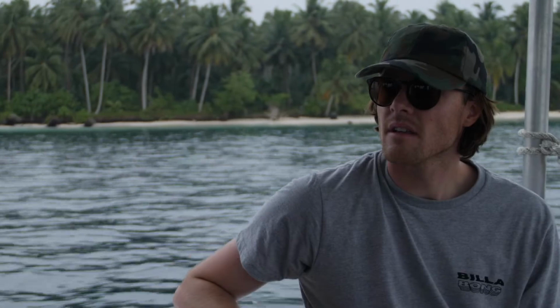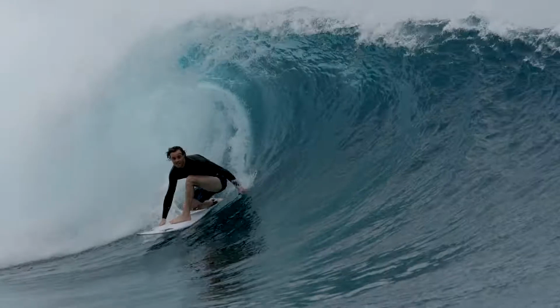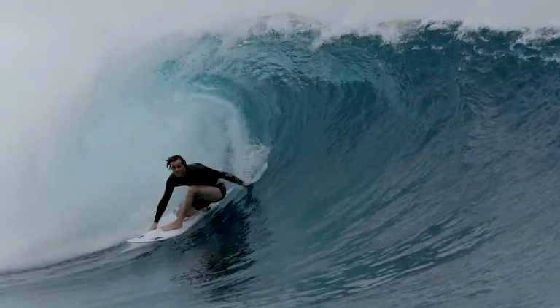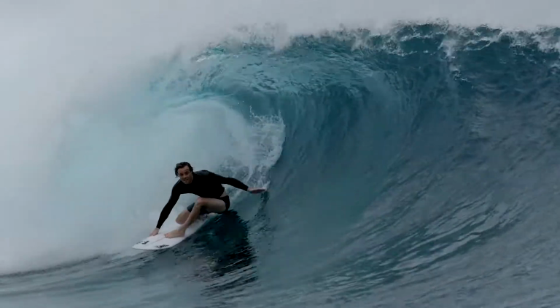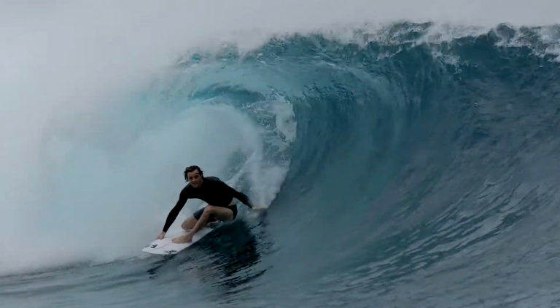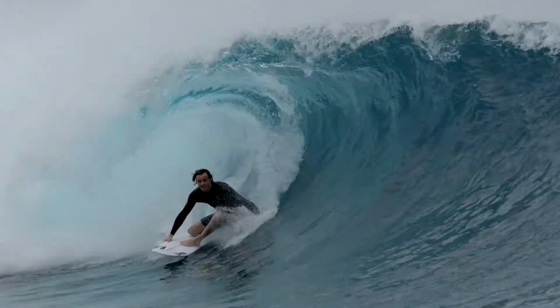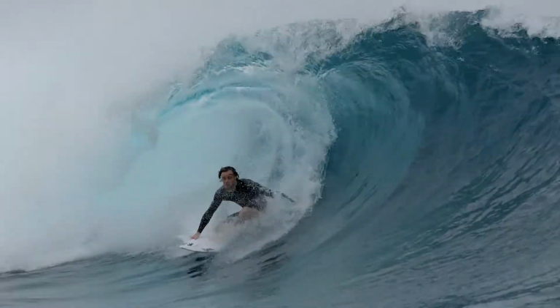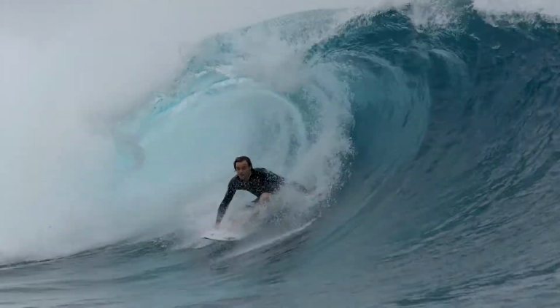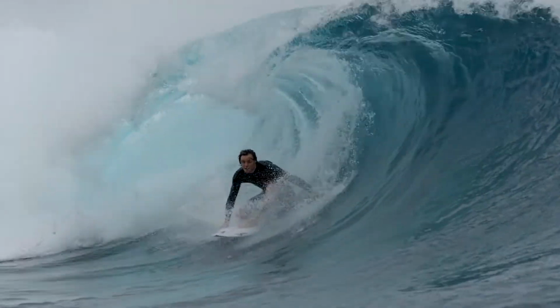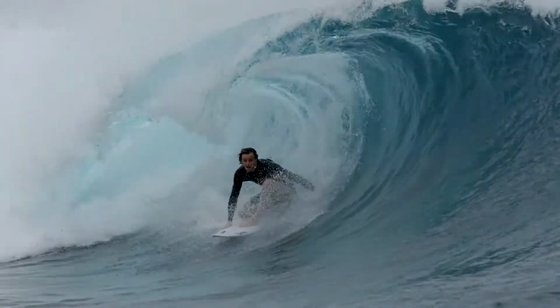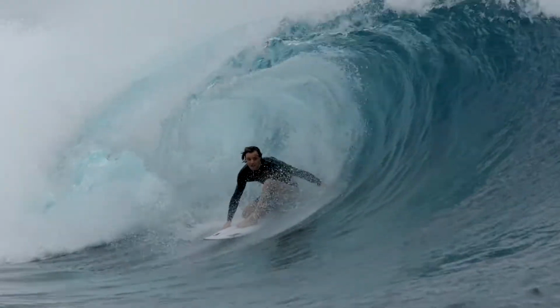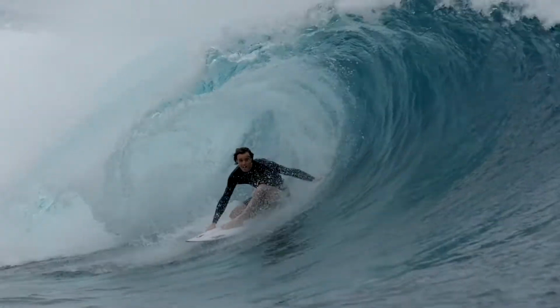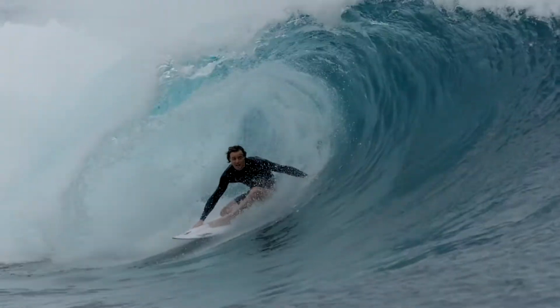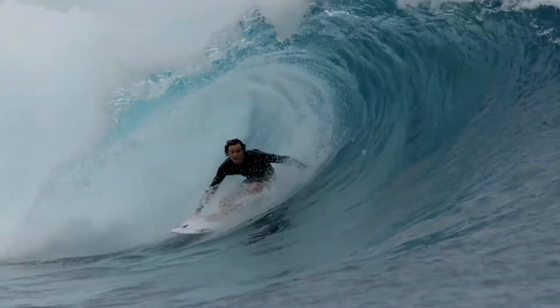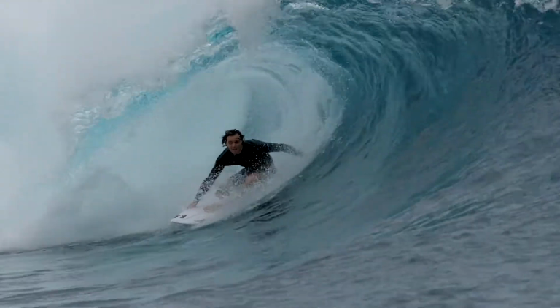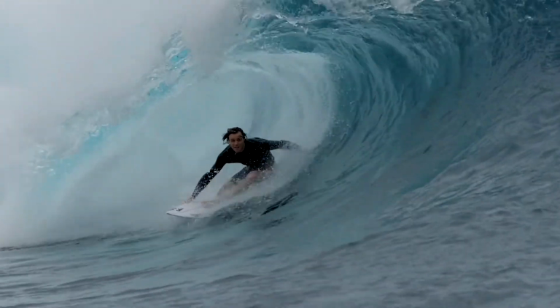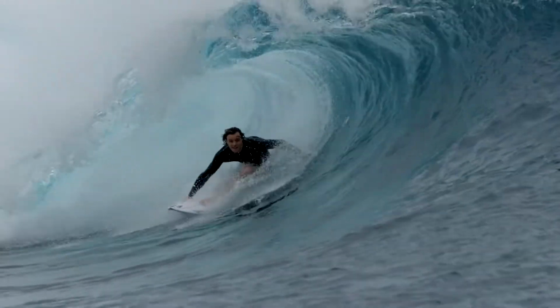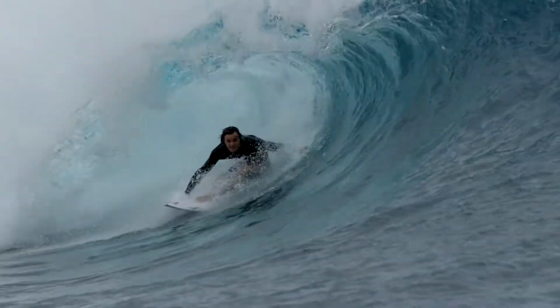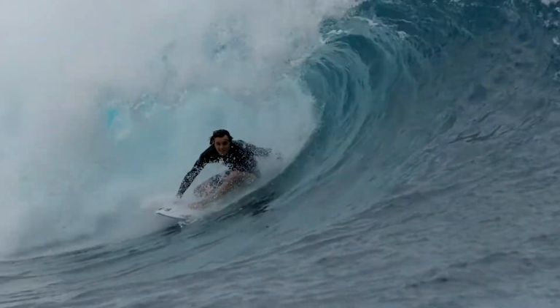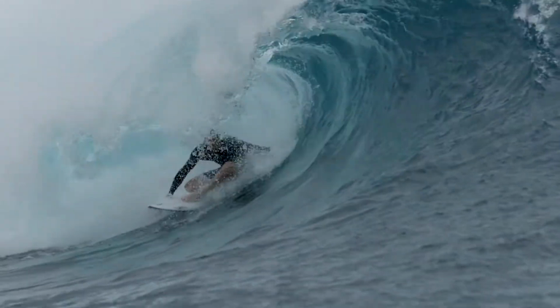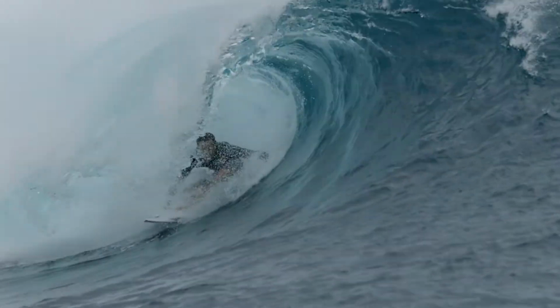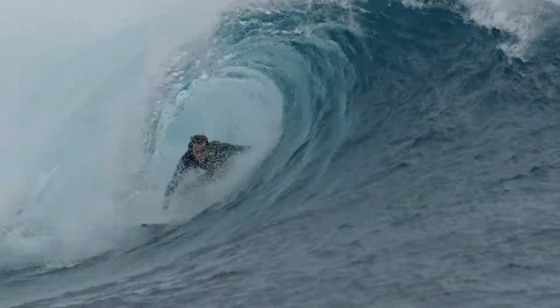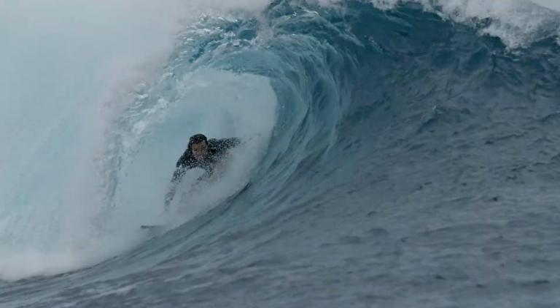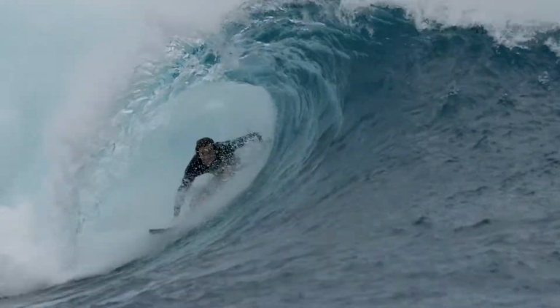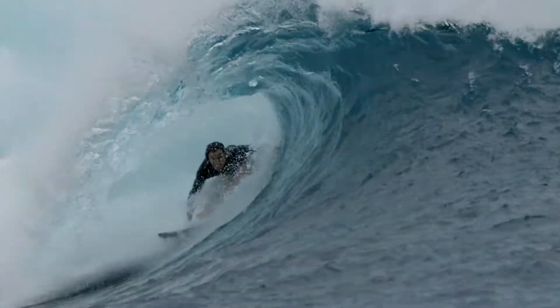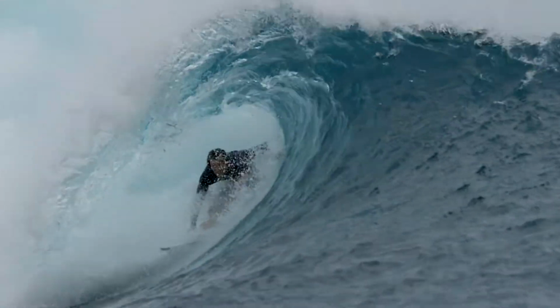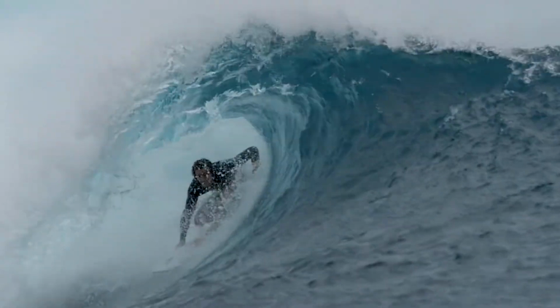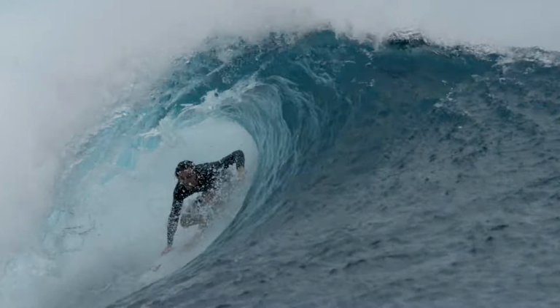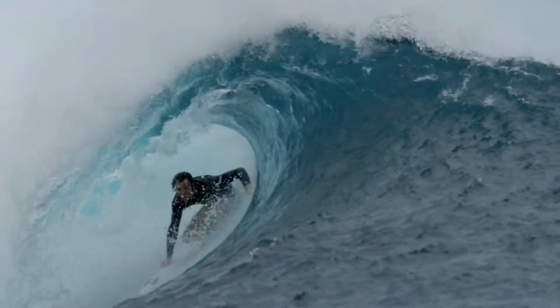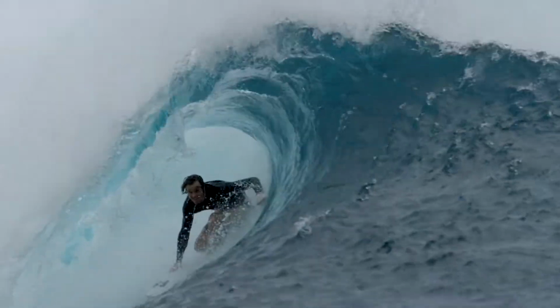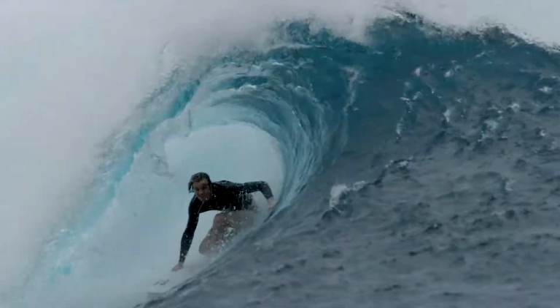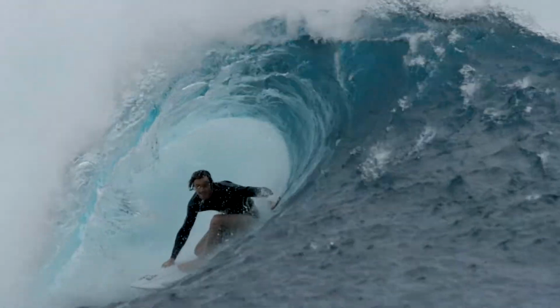Straight up felt like a really good high performance surfboard — spot on to what I normally ride. I'm definitely excited when I picked this one up.